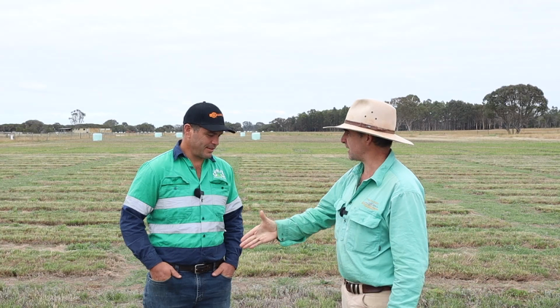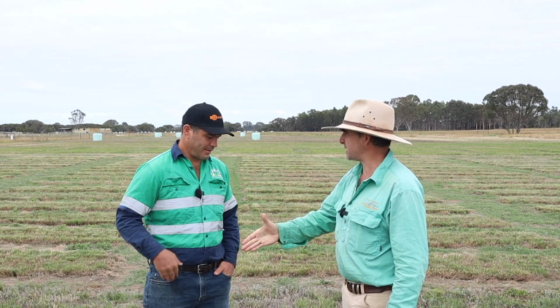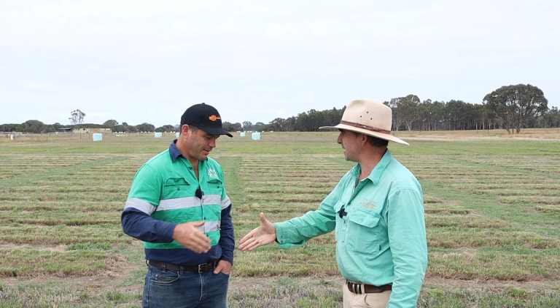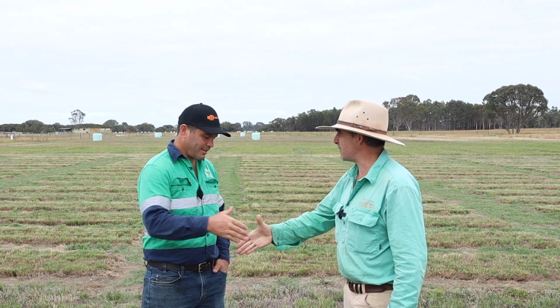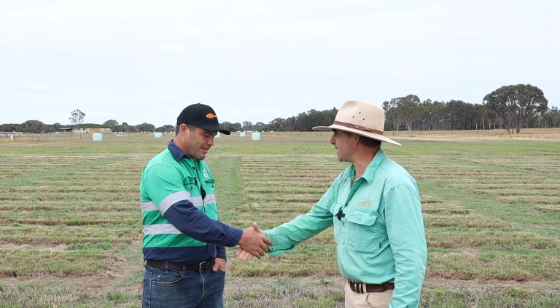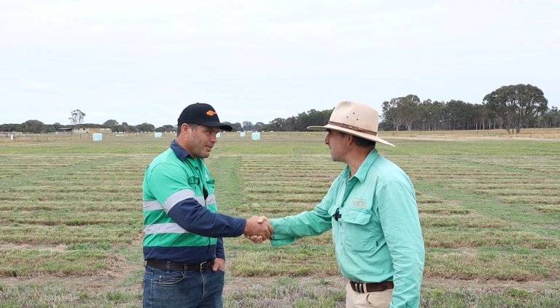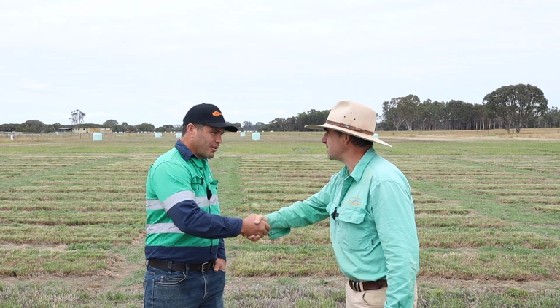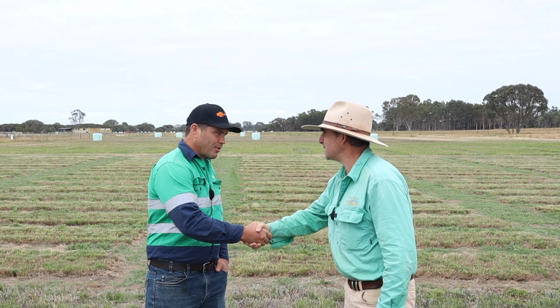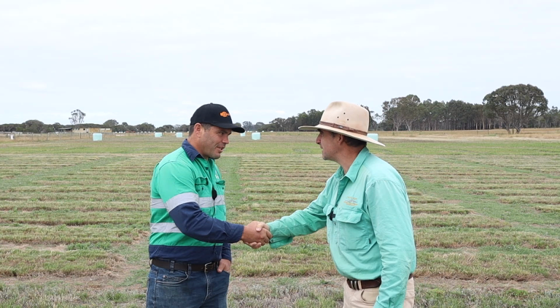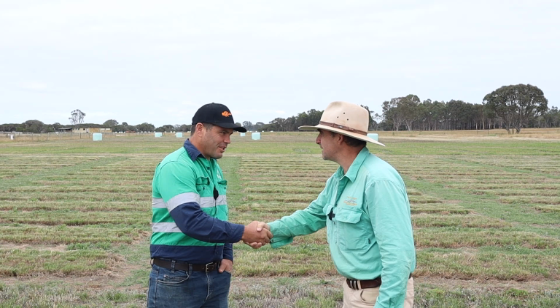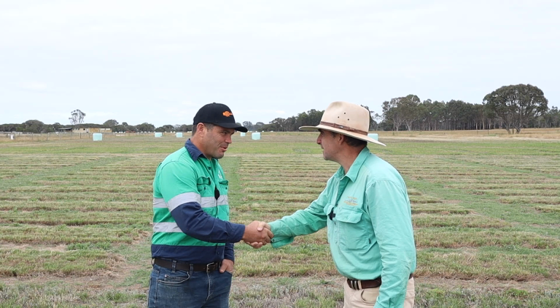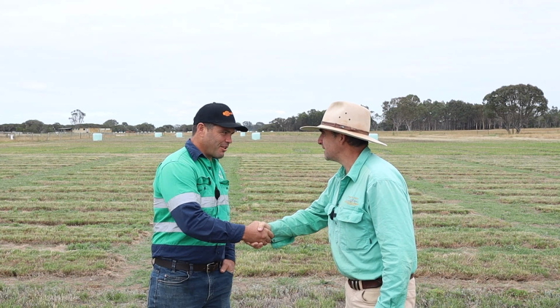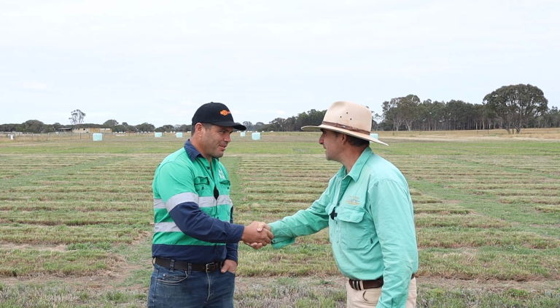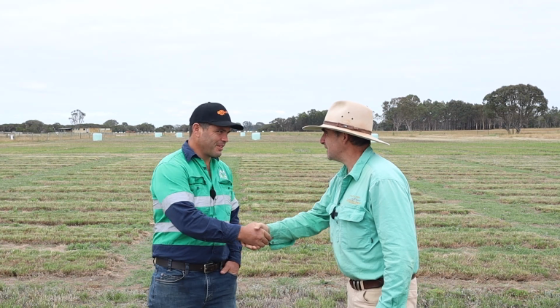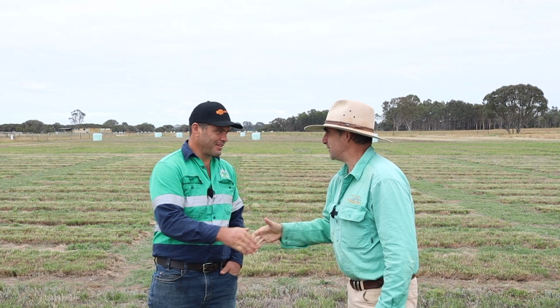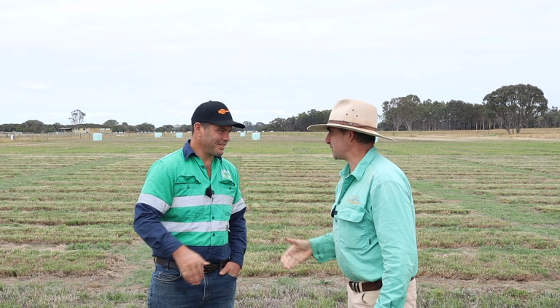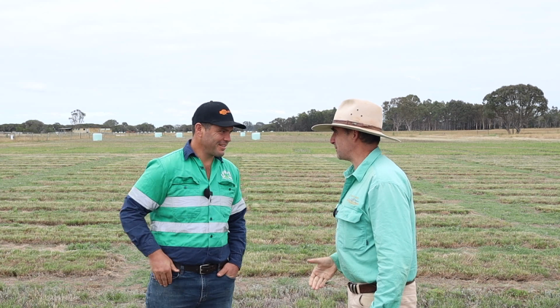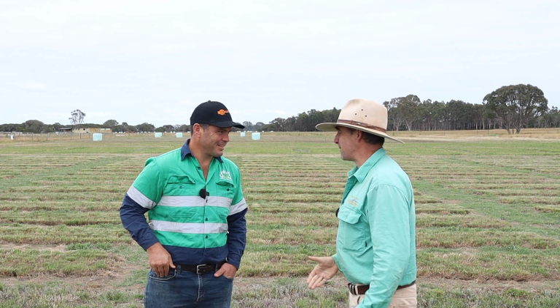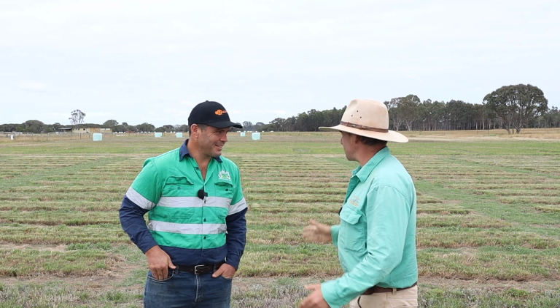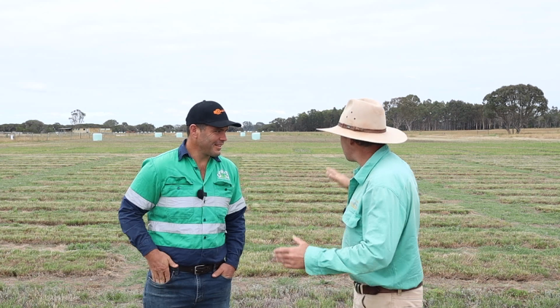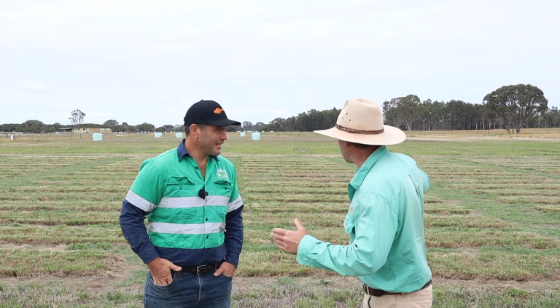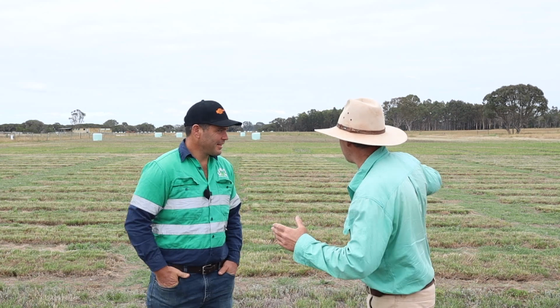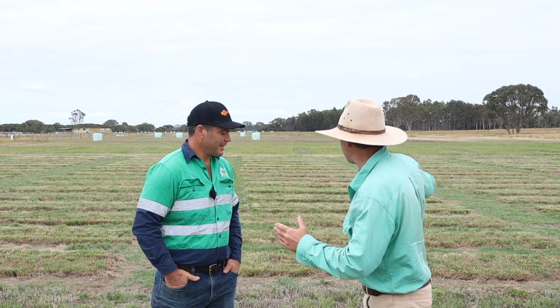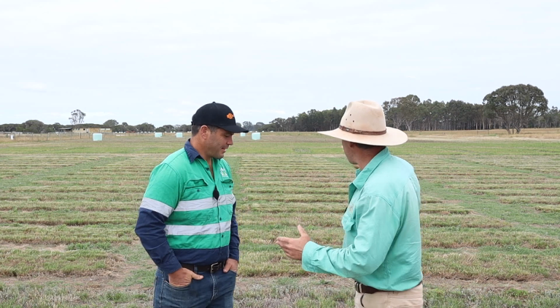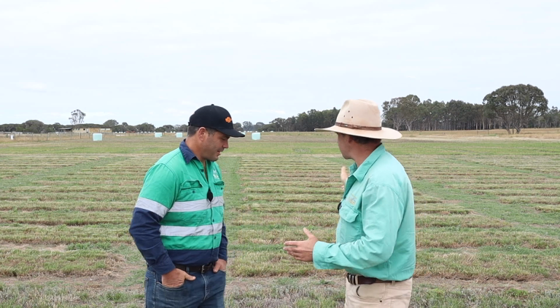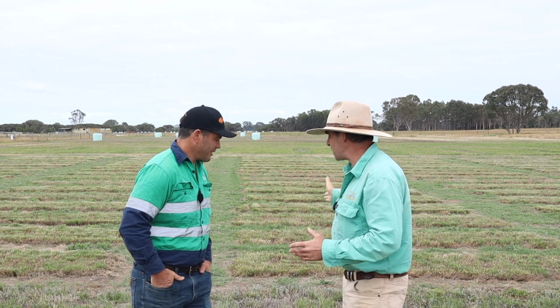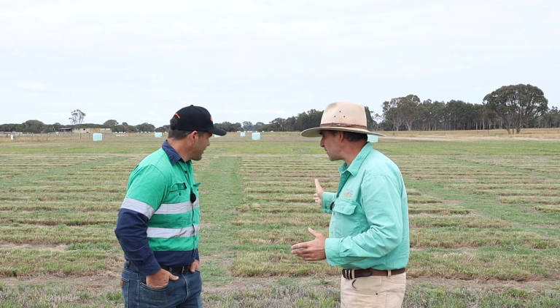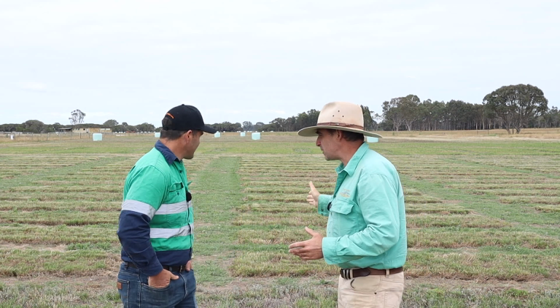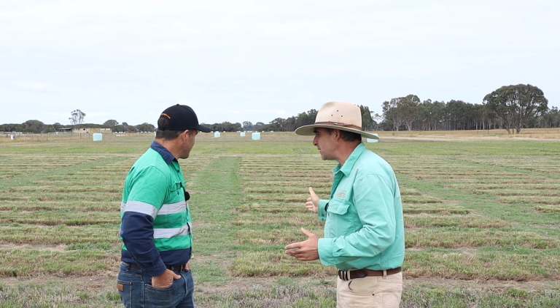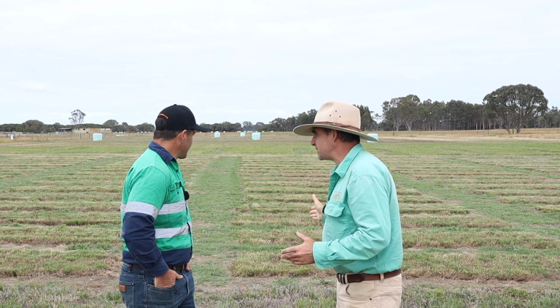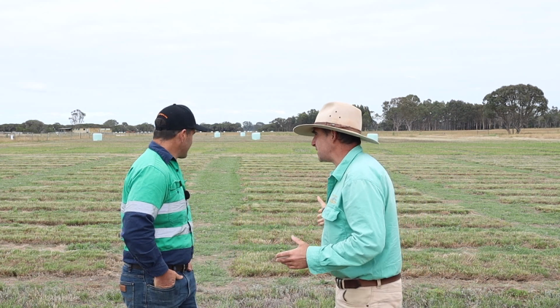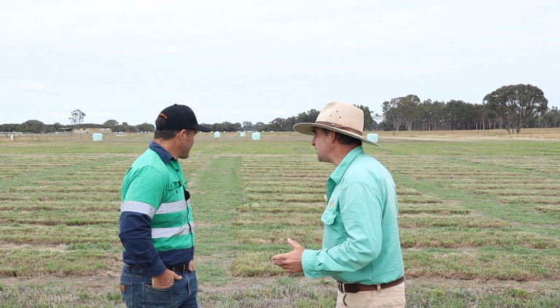Alastair, how are you mate? Good thanks Tim, yourself? Not too bad mate — tell me a little bit about what's going on behind us here.